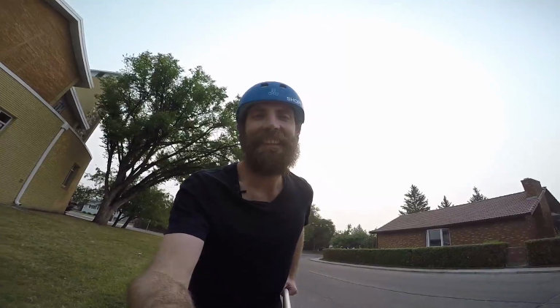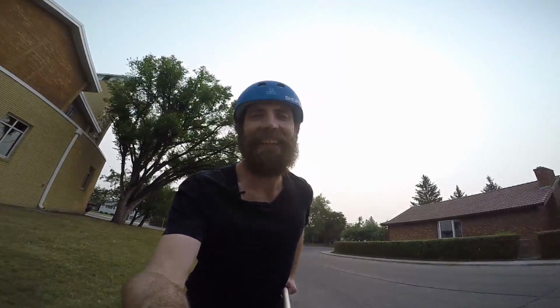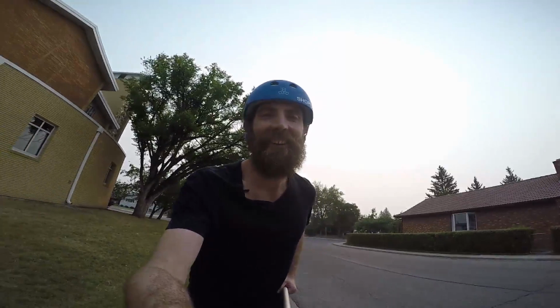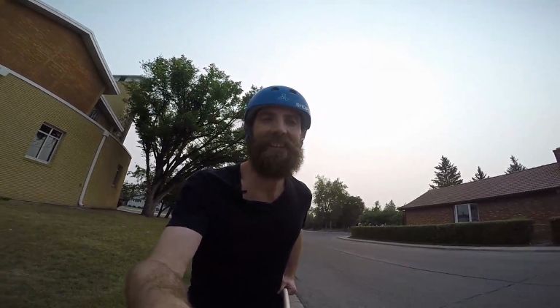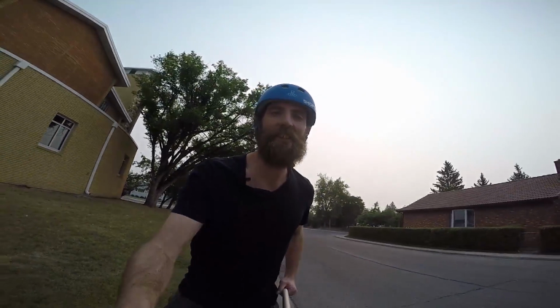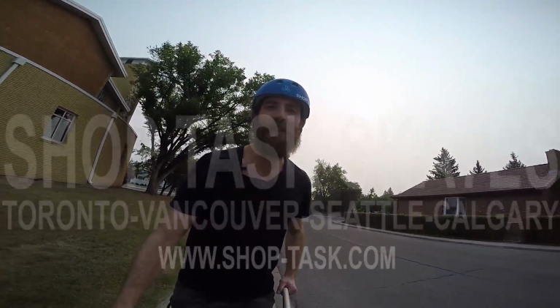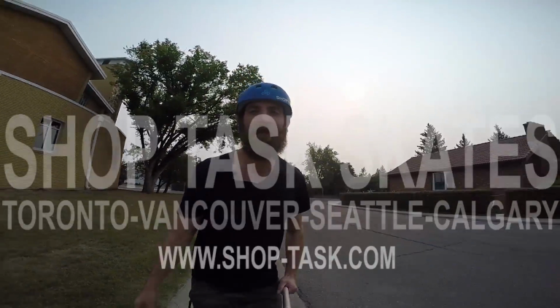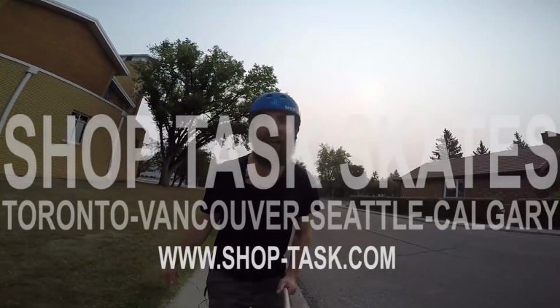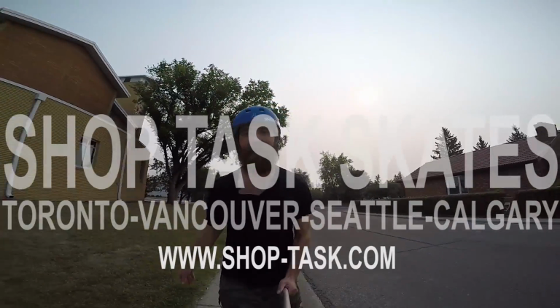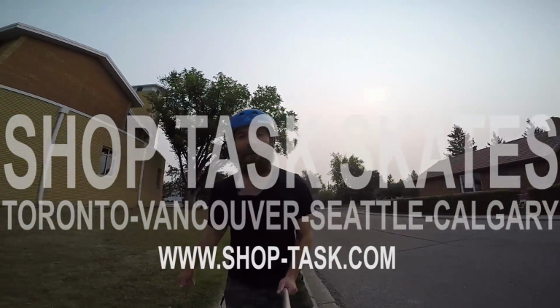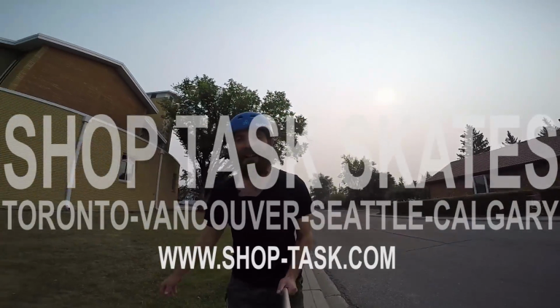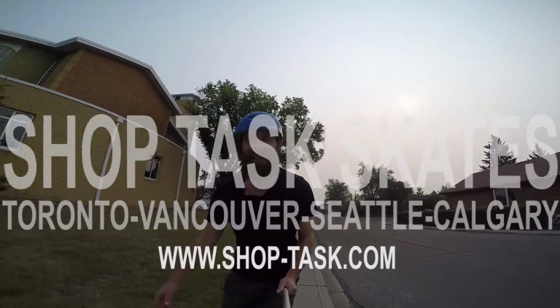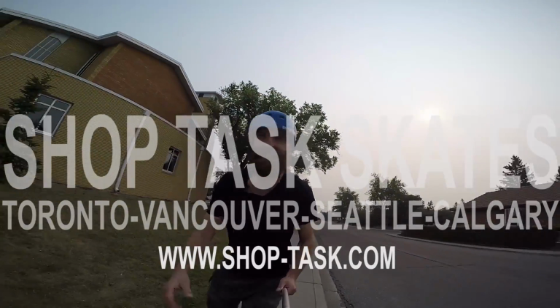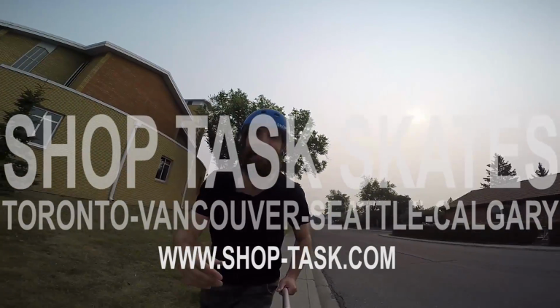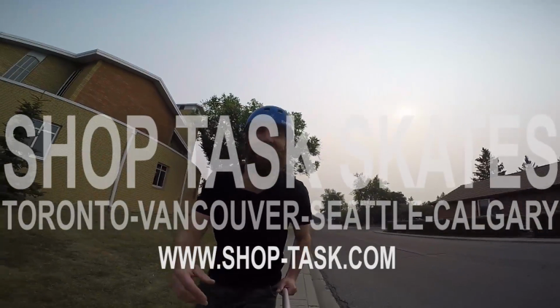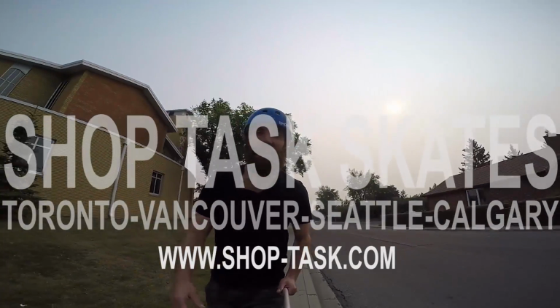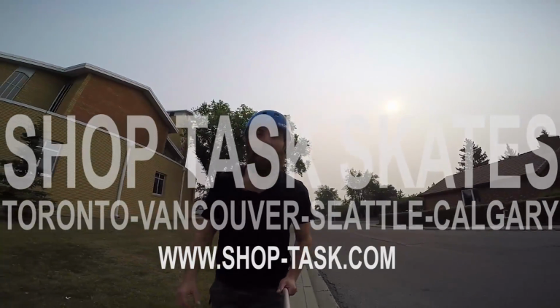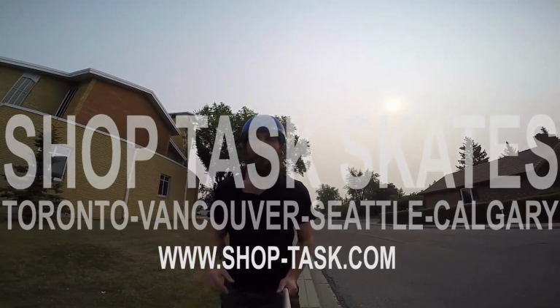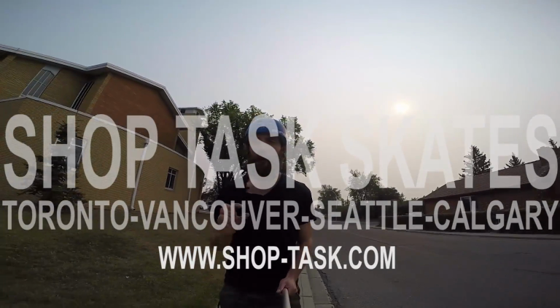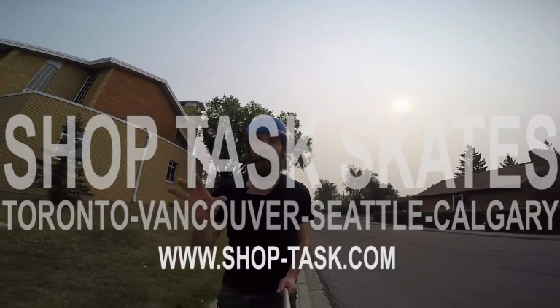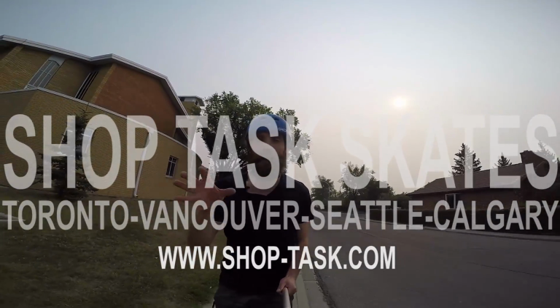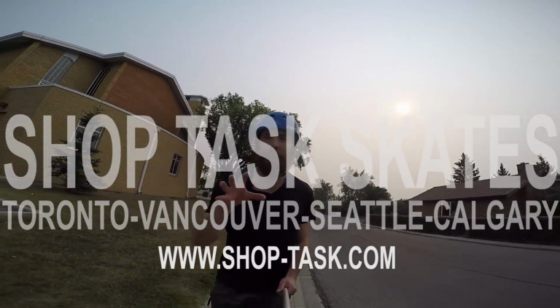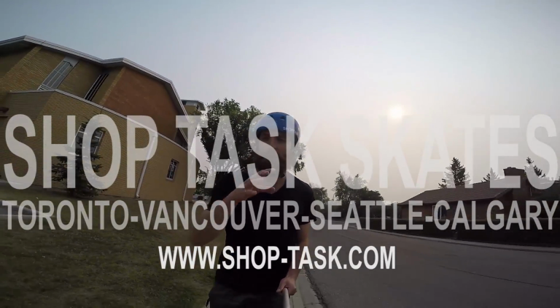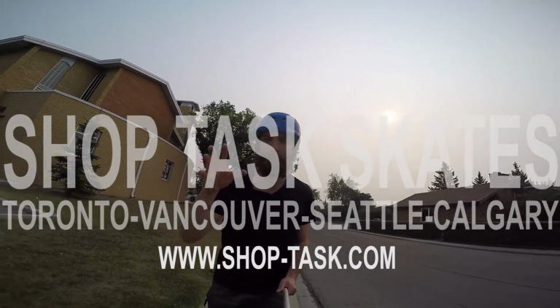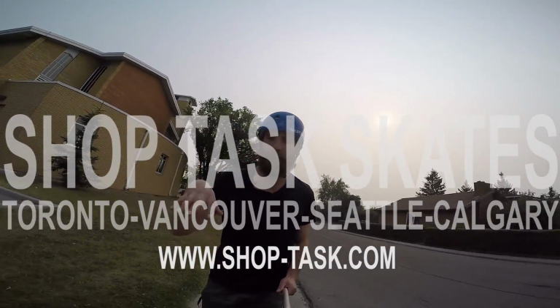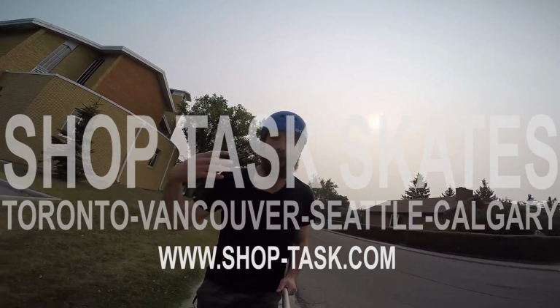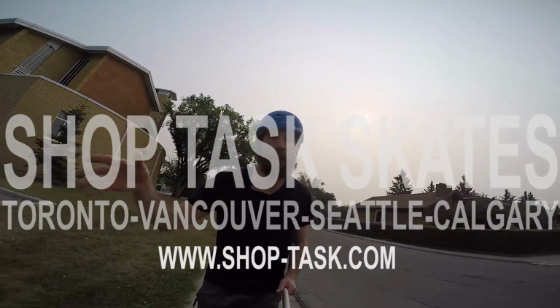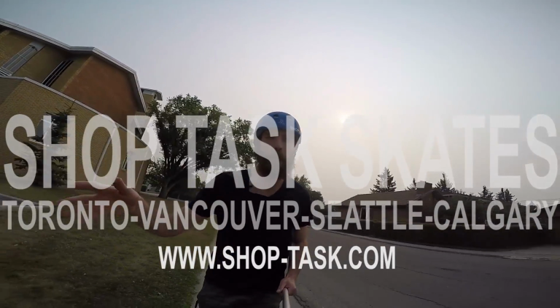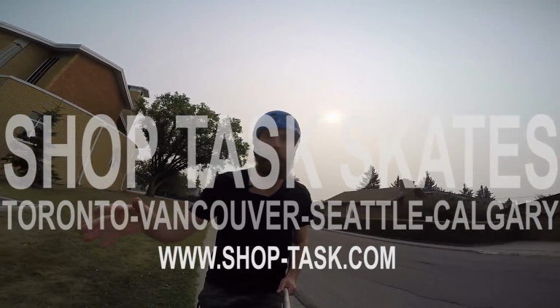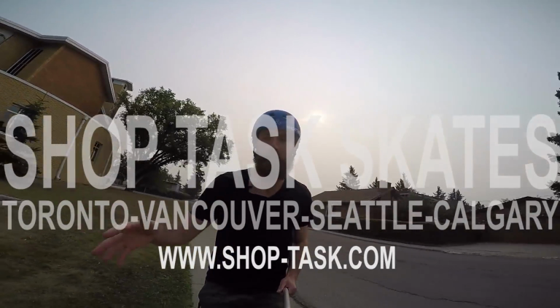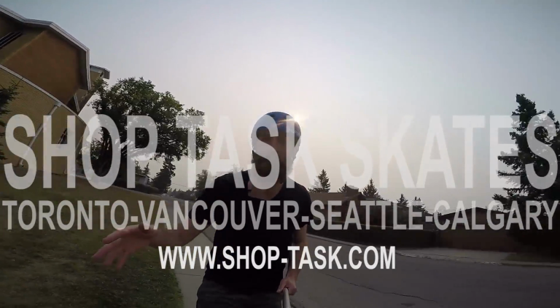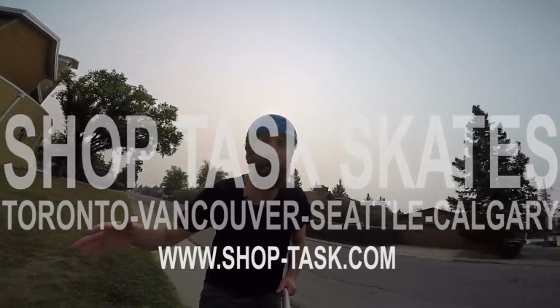All right, Sean here, Short Task YYC. Here with a quick trick tip.